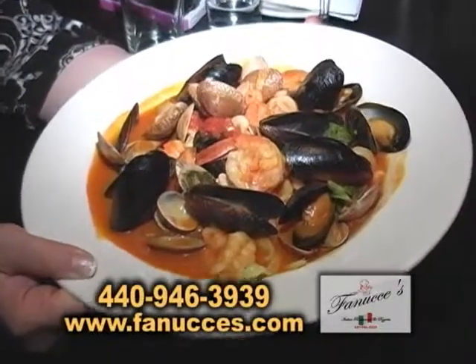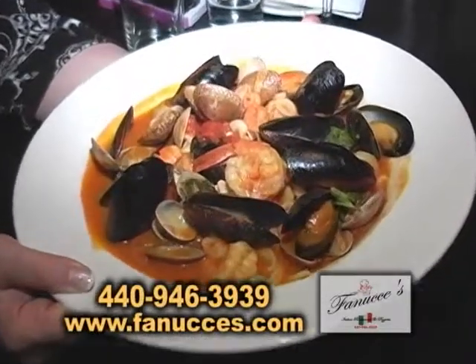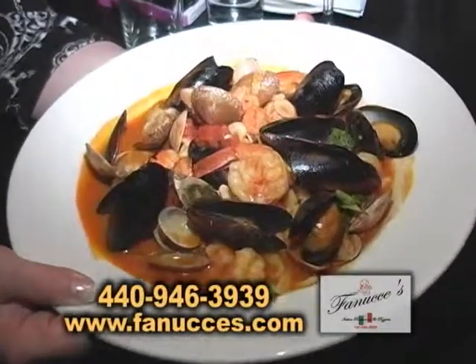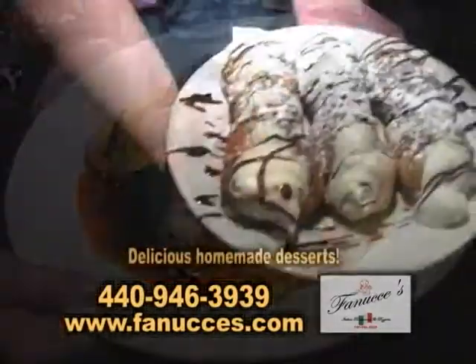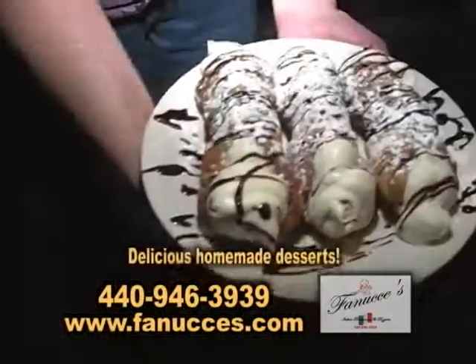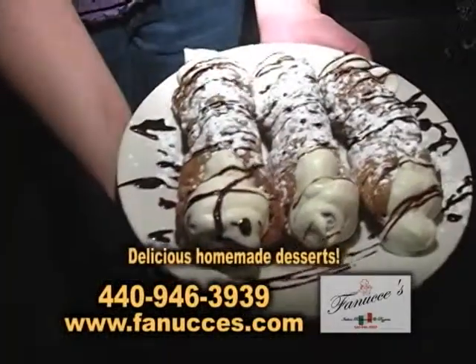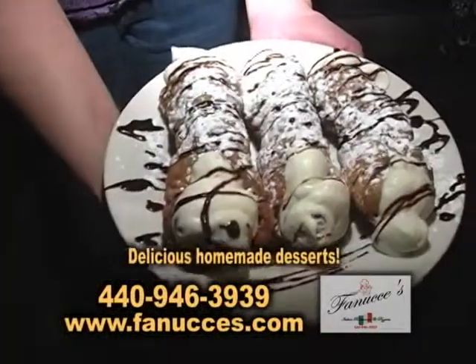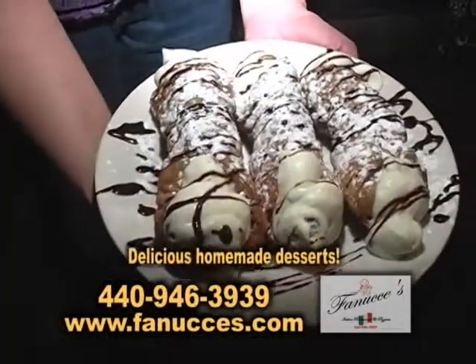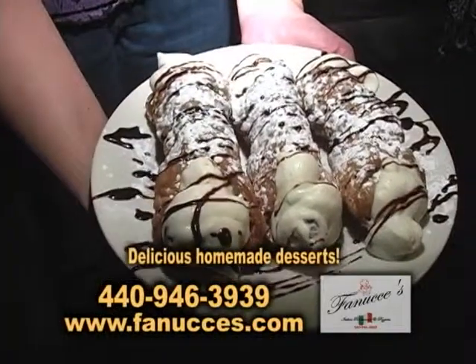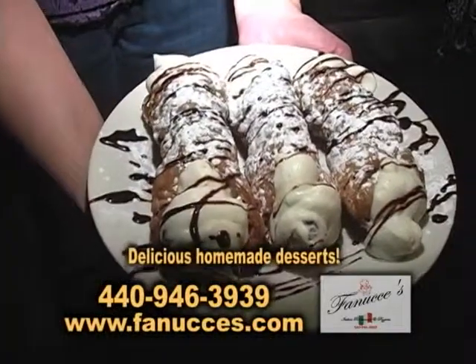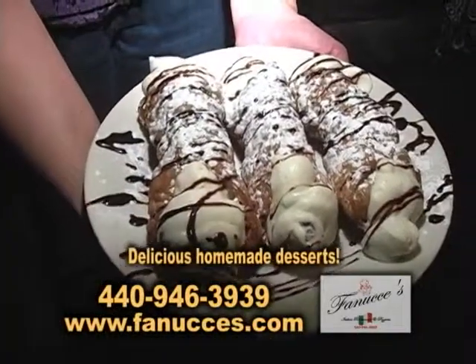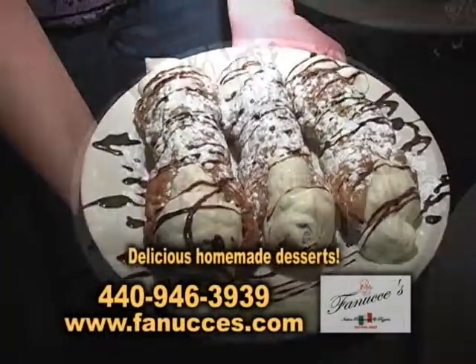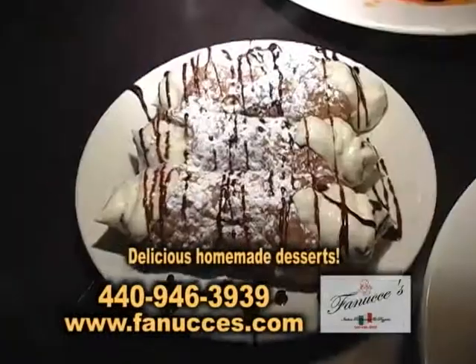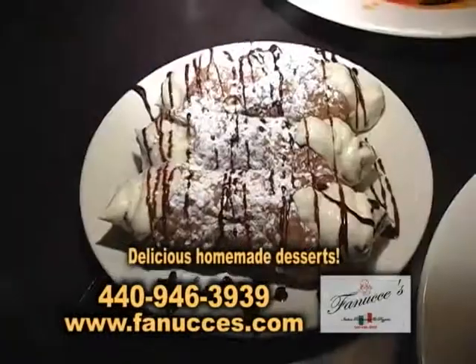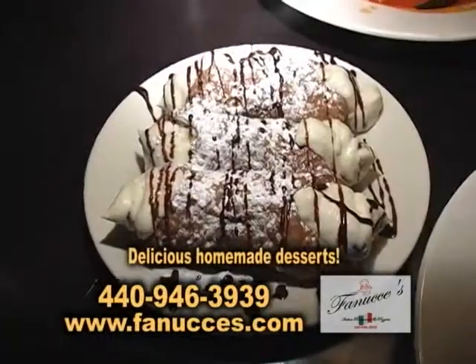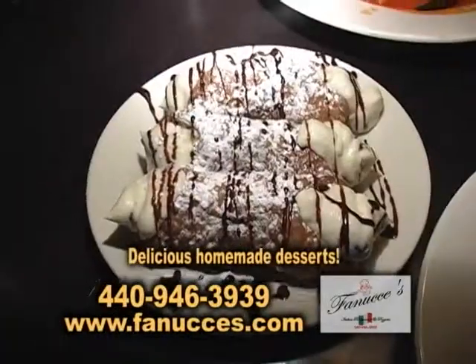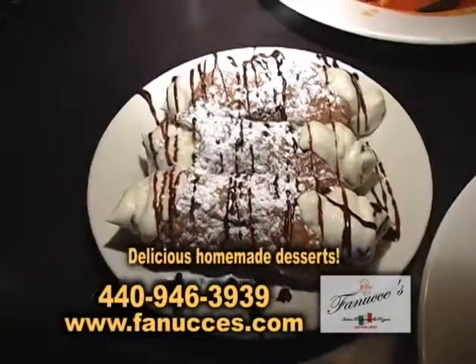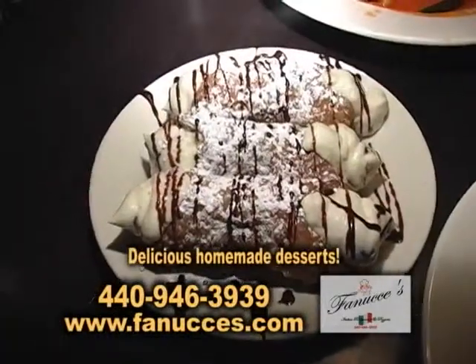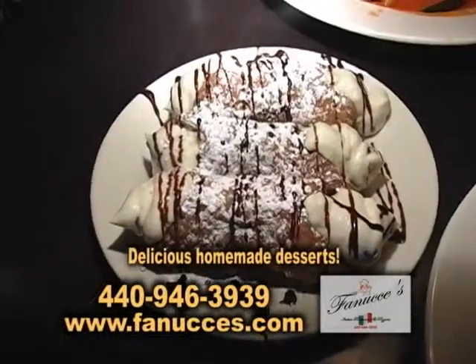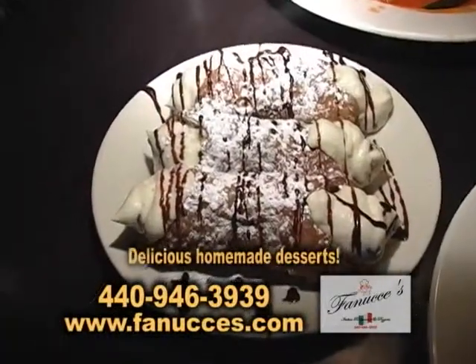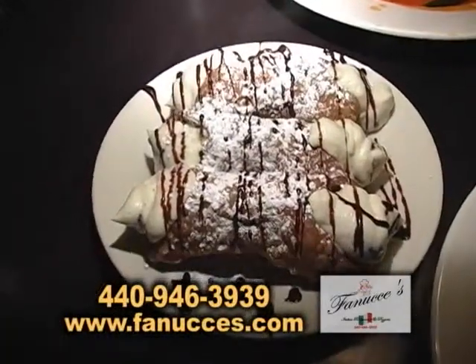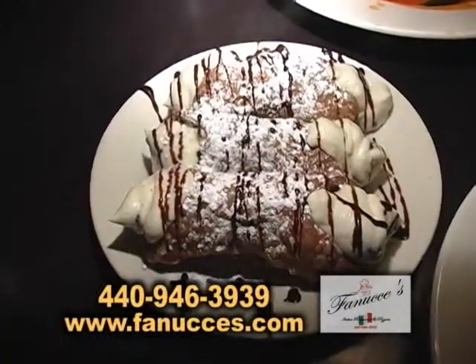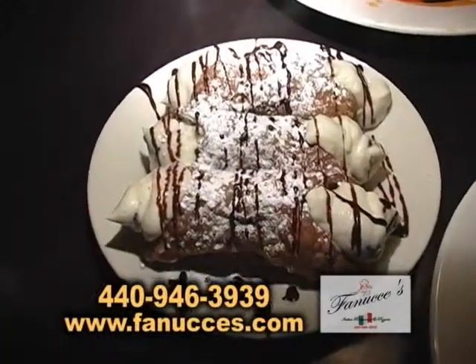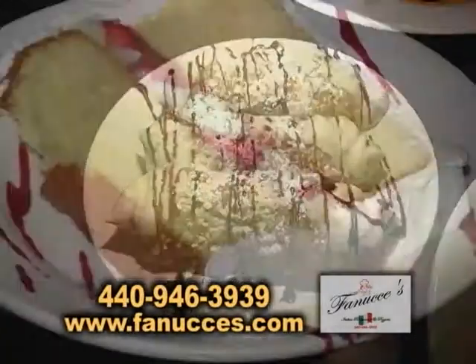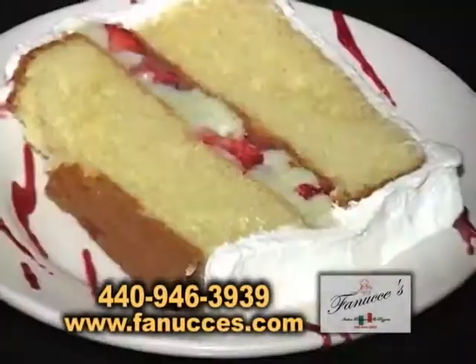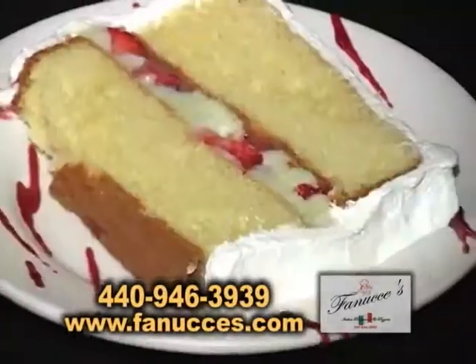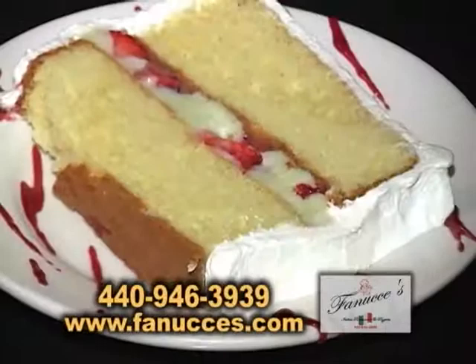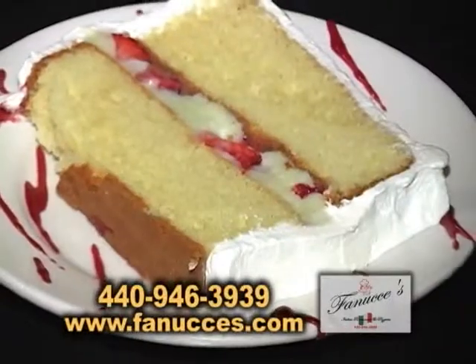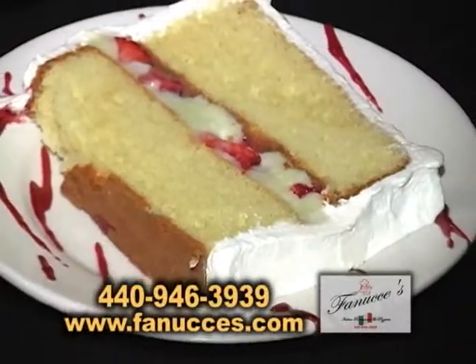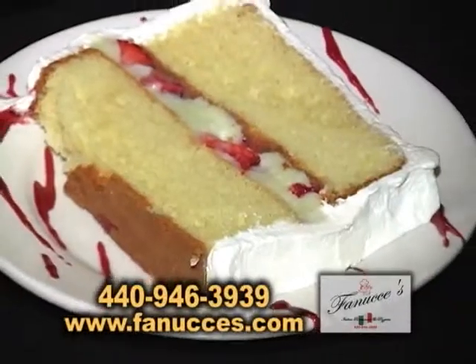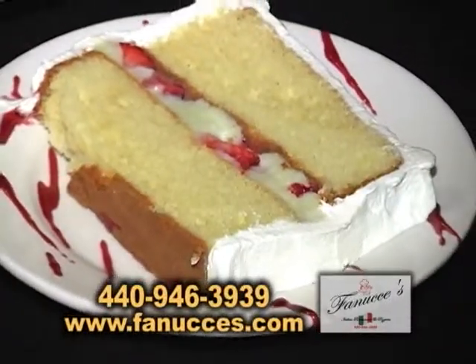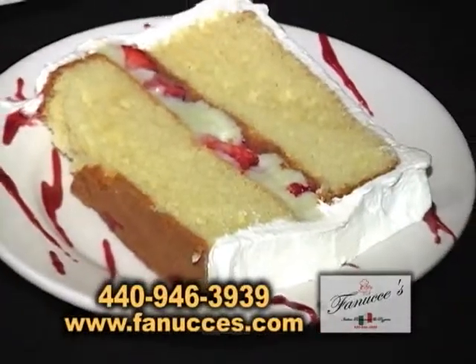These are our homemade cannolis. It's a homemade cannoli shell. My mother makes a homemade cassata cake.